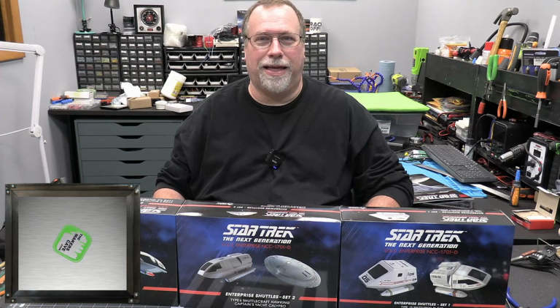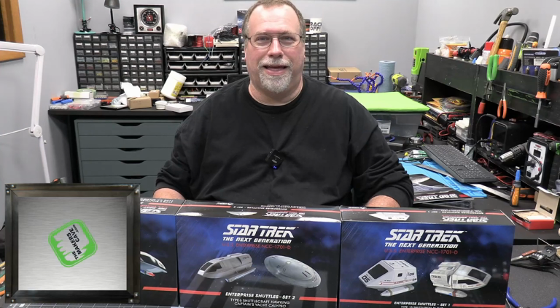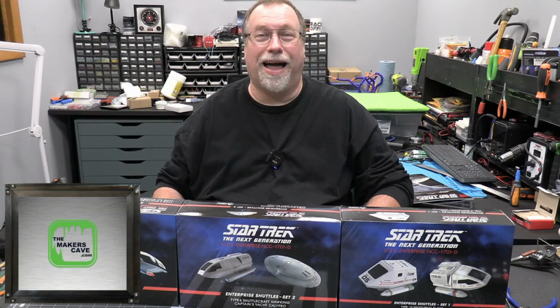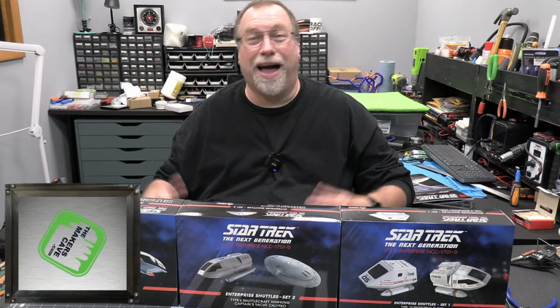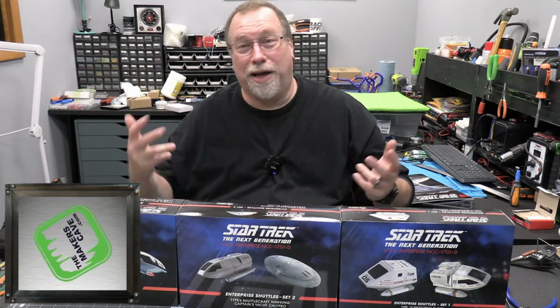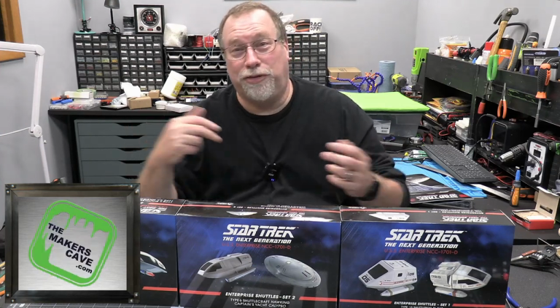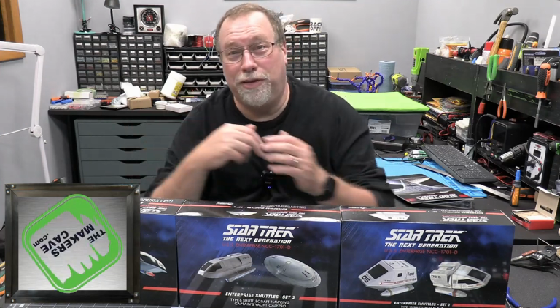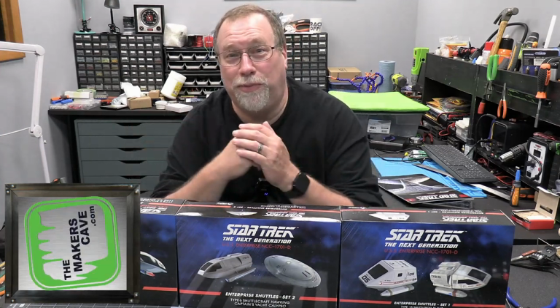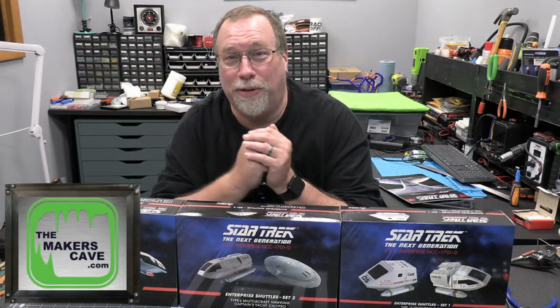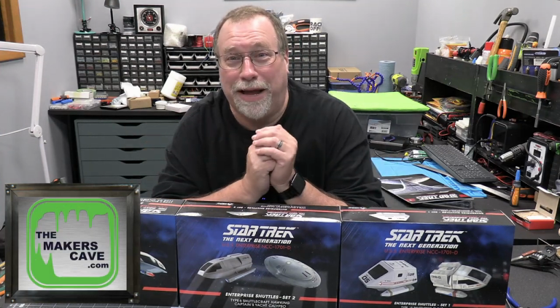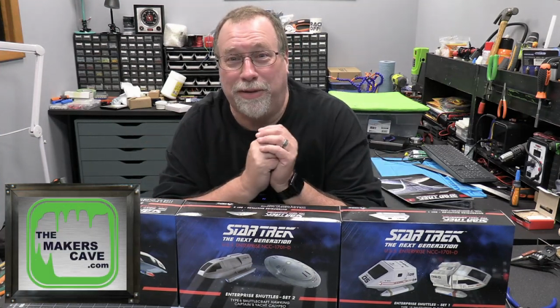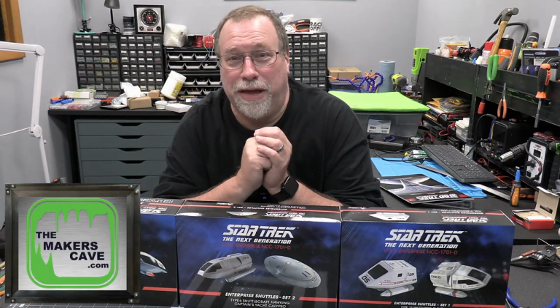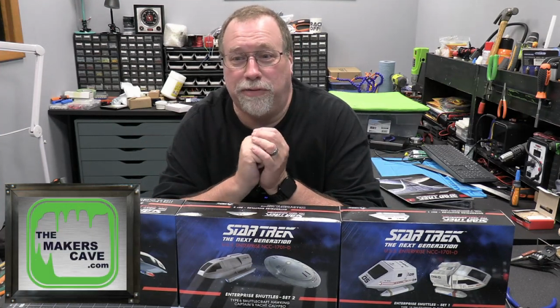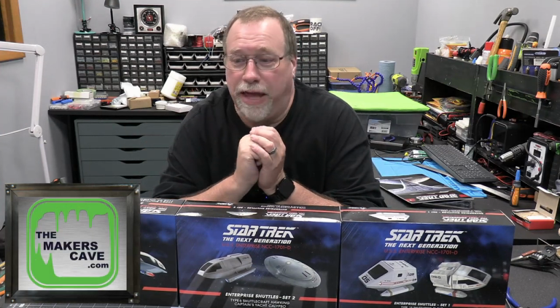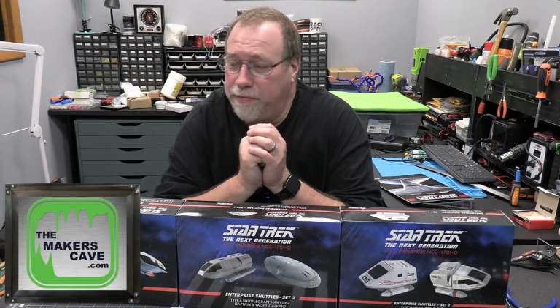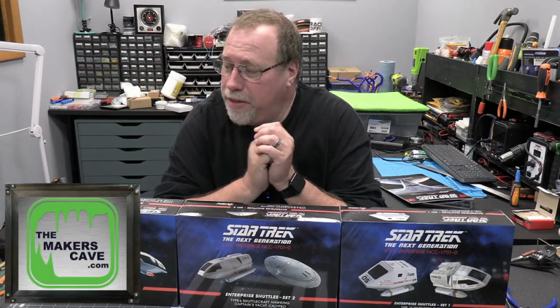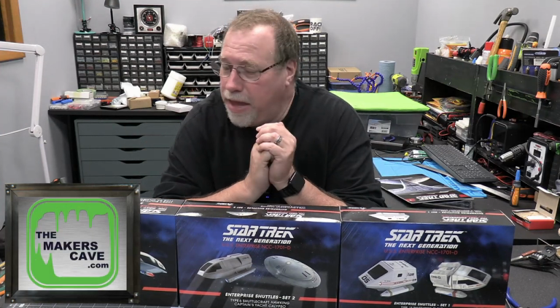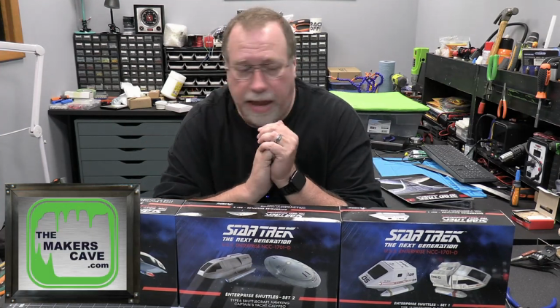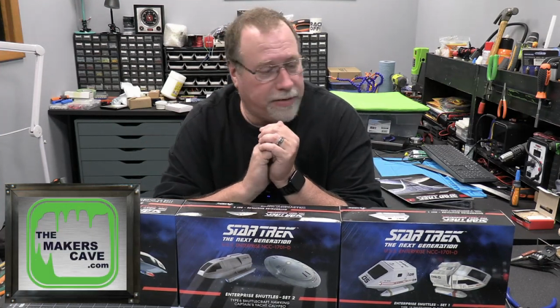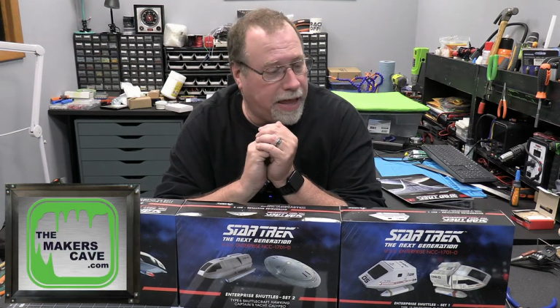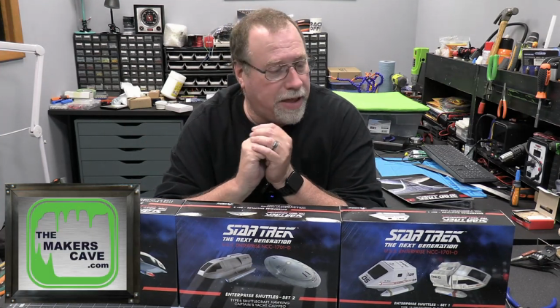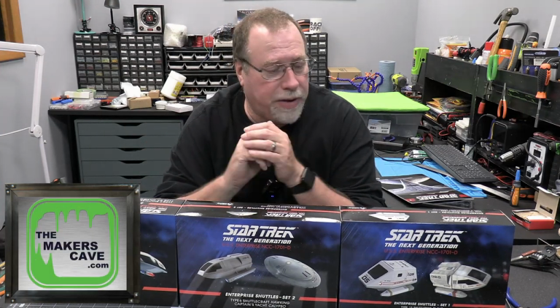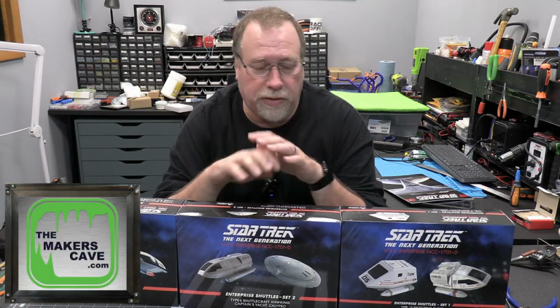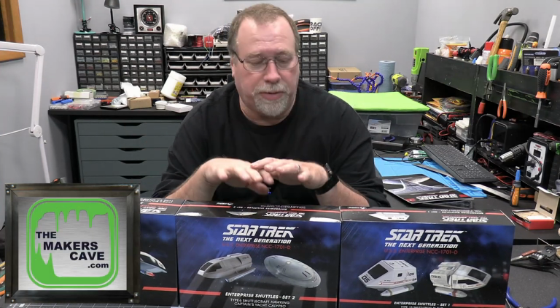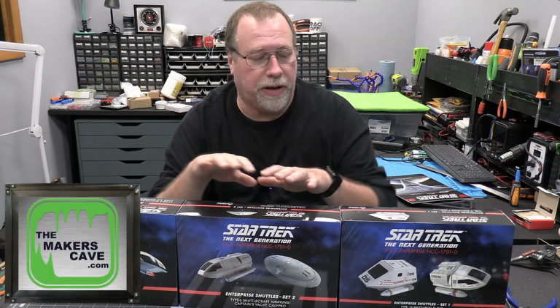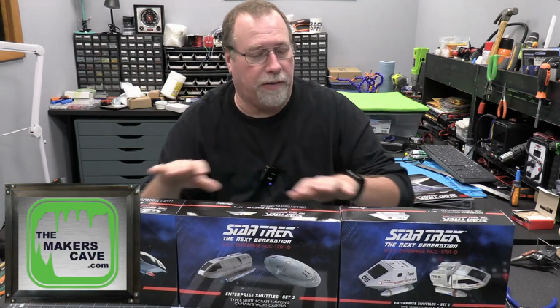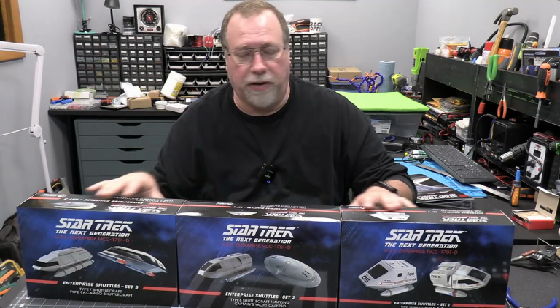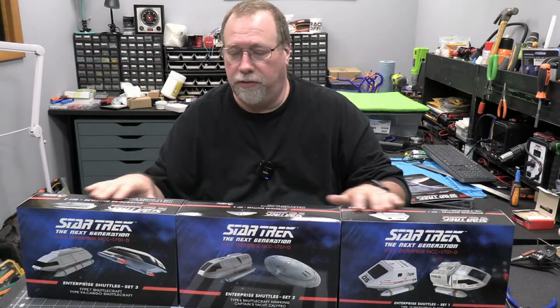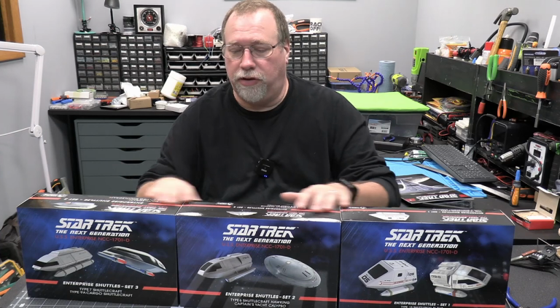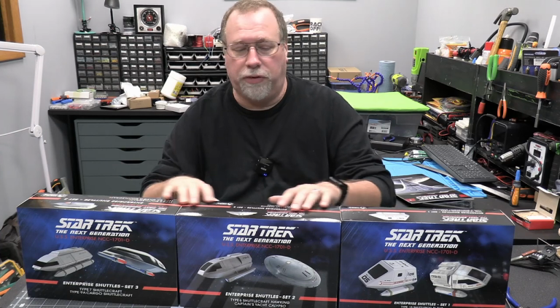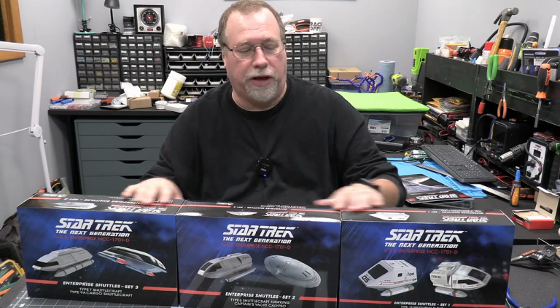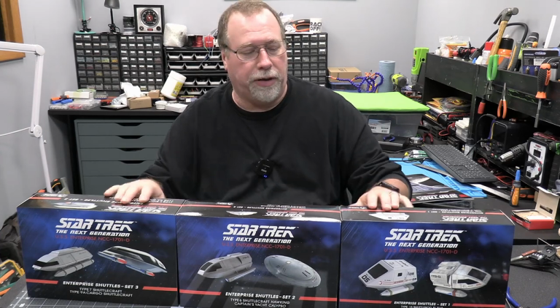Hi, I'm Steve. Welcome back to the Maker's Cave. And today we've got a little bit of a show and tell here.